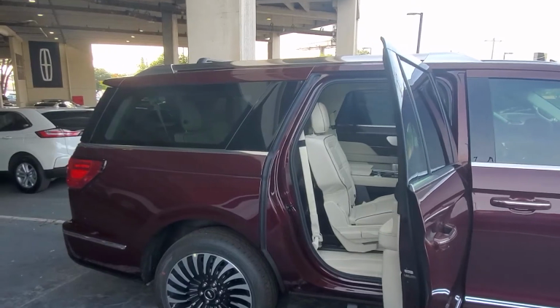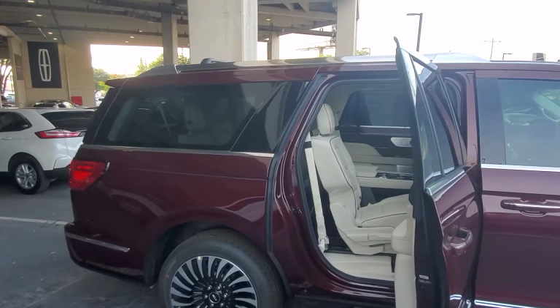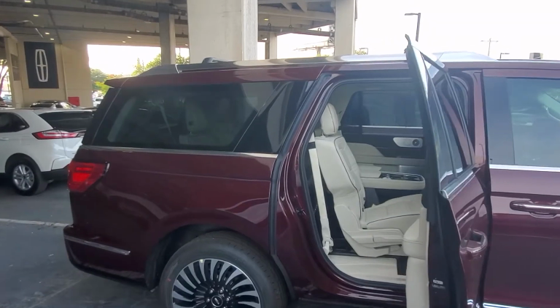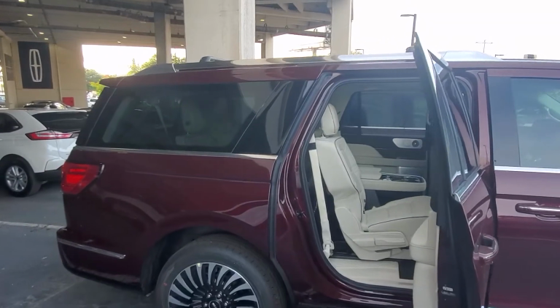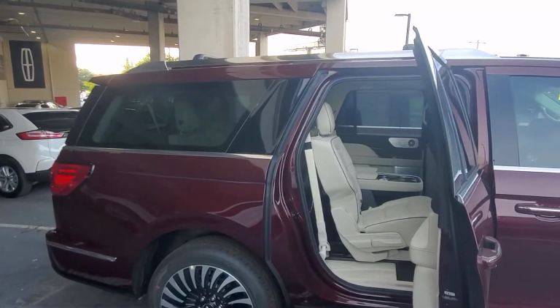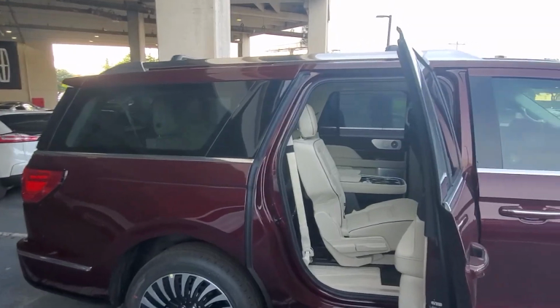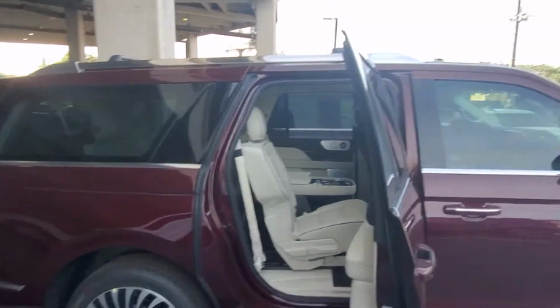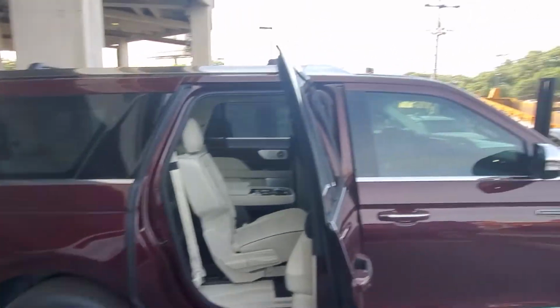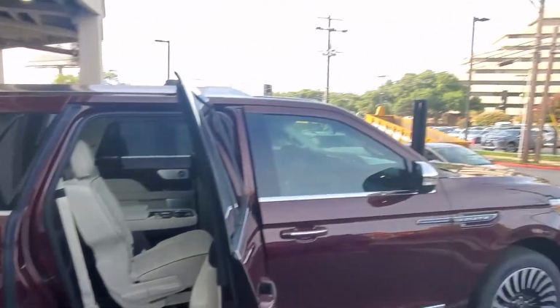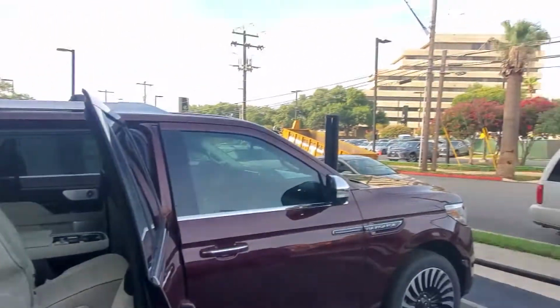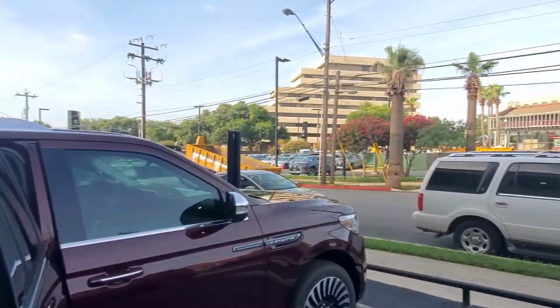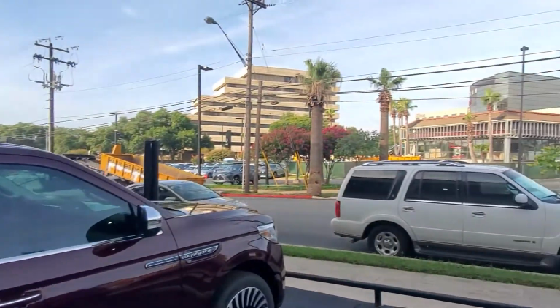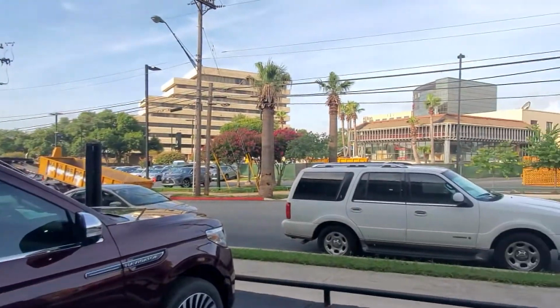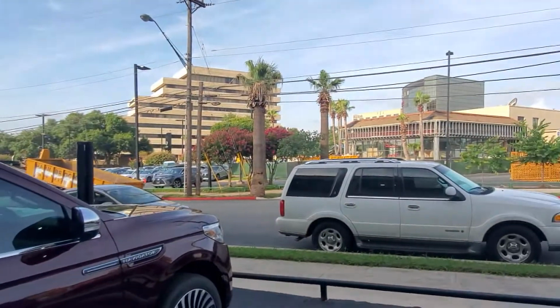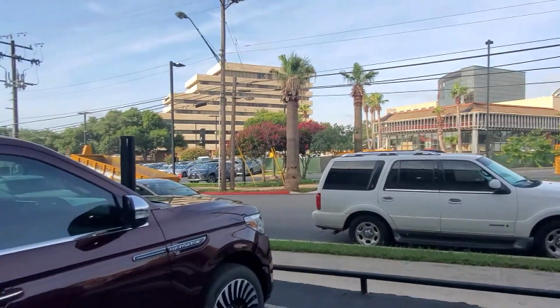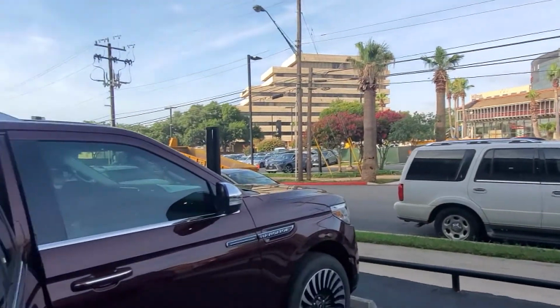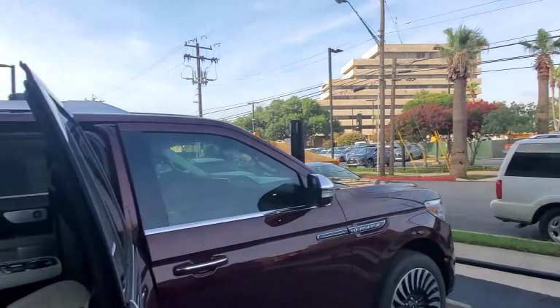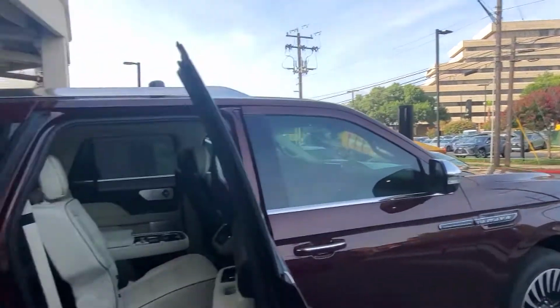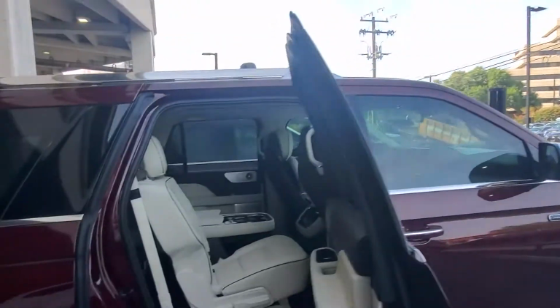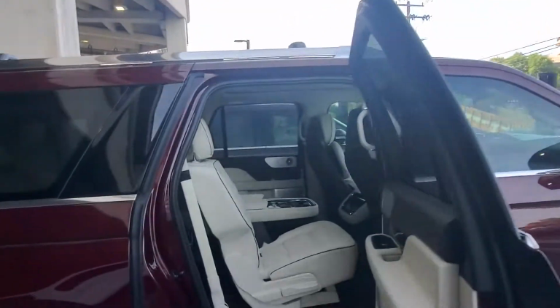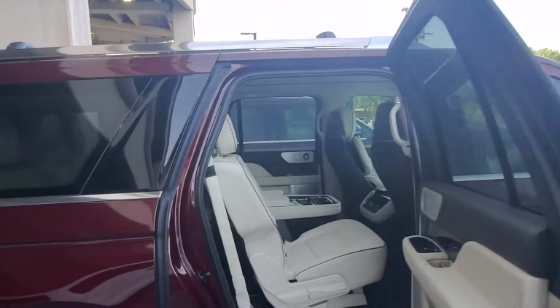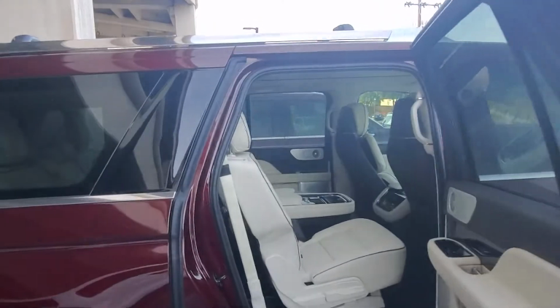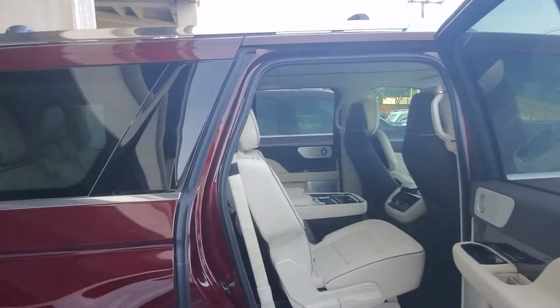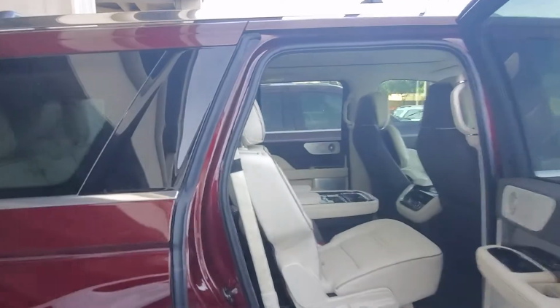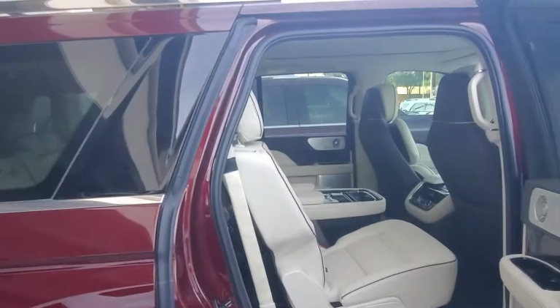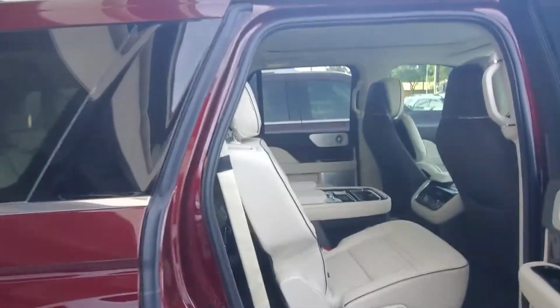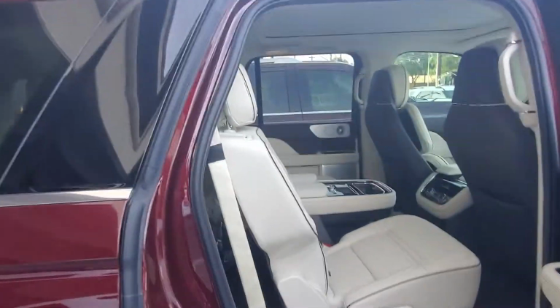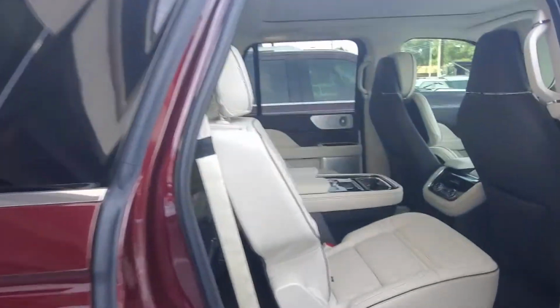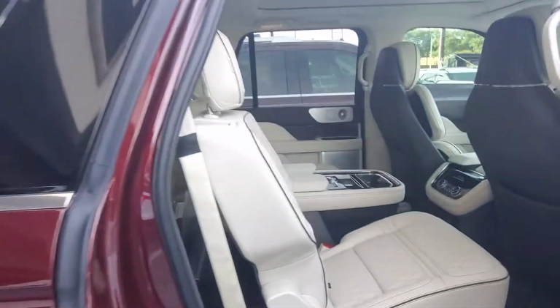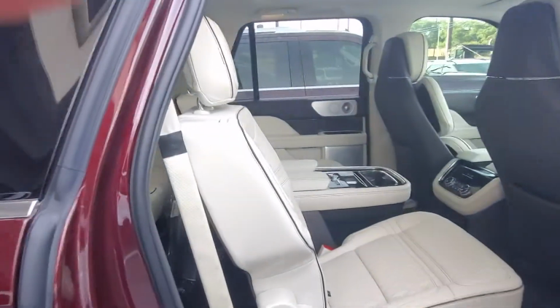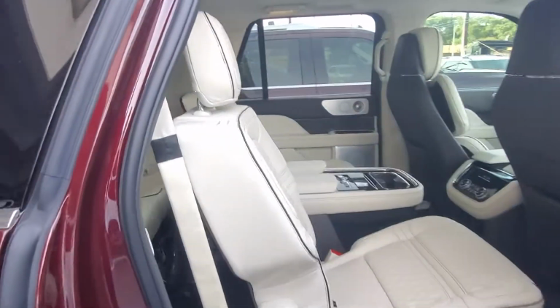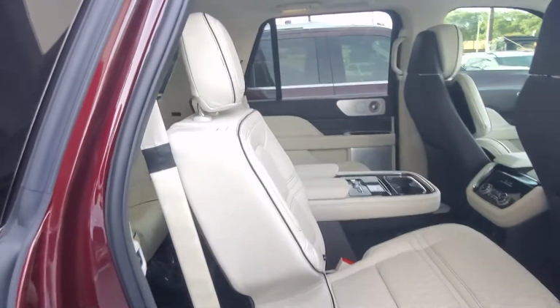Good morning, I apologize for the noise. We're redoing our Lexus dealership across the street here.